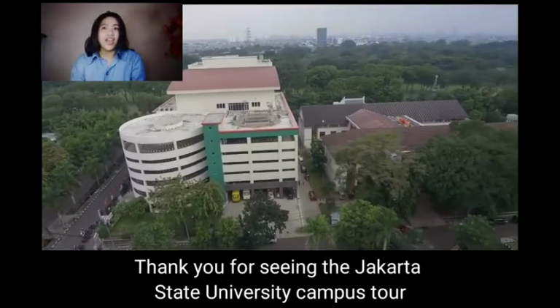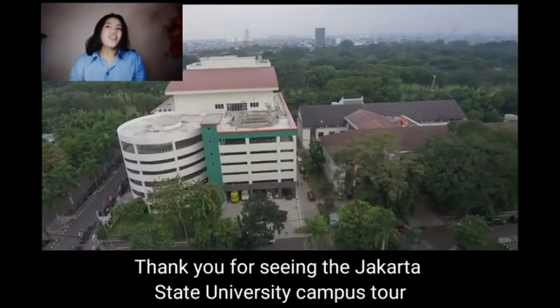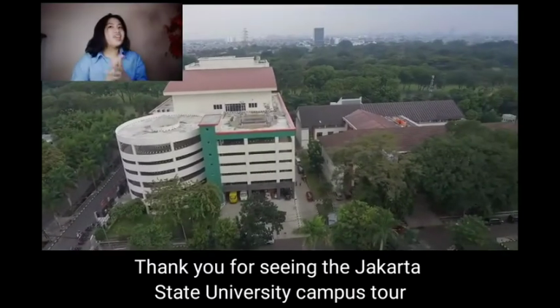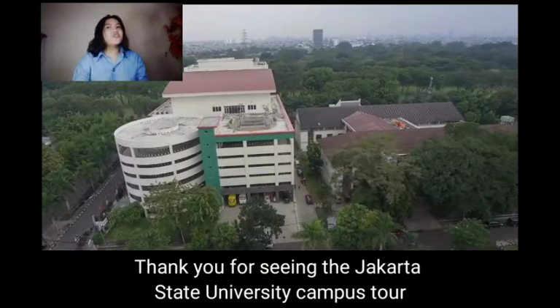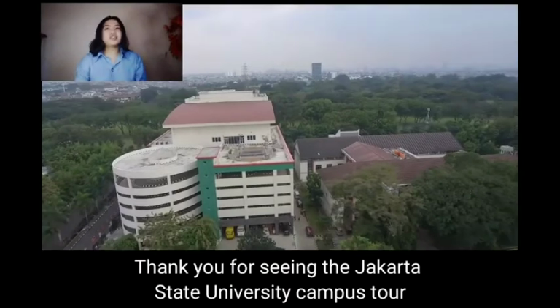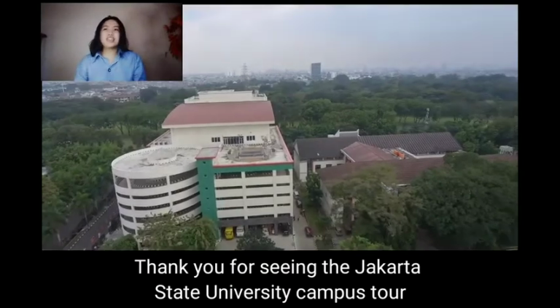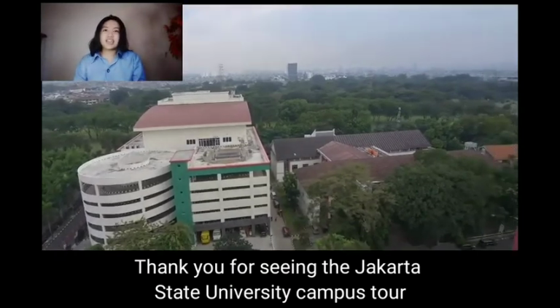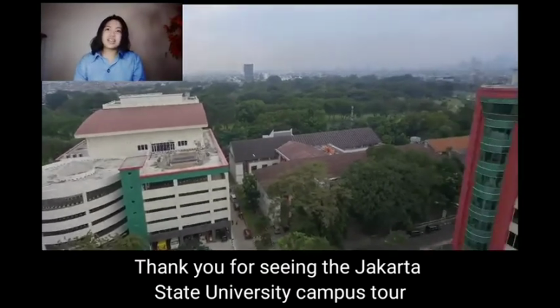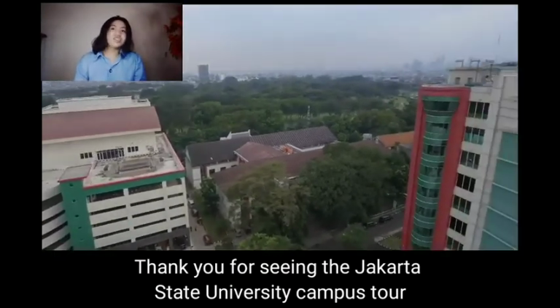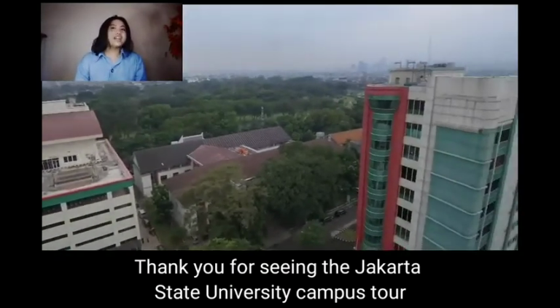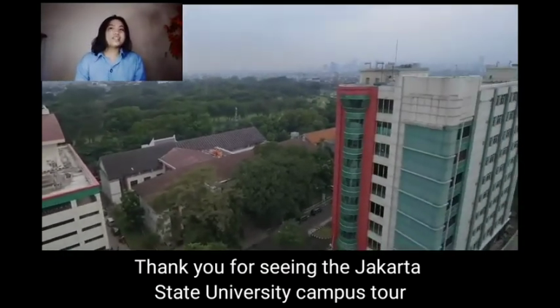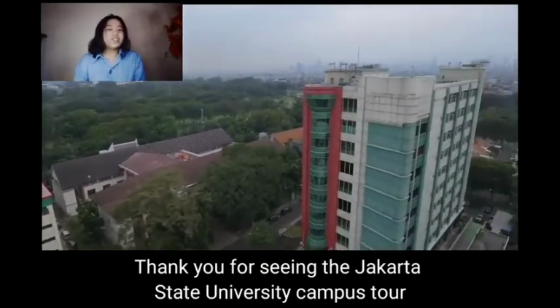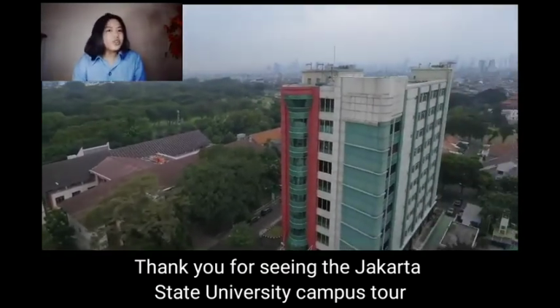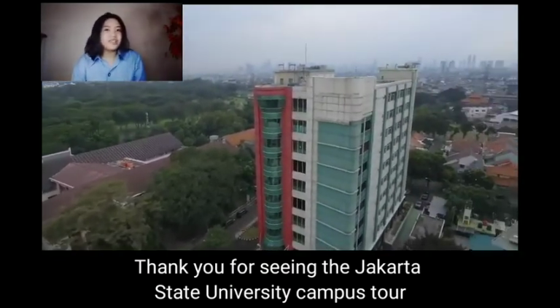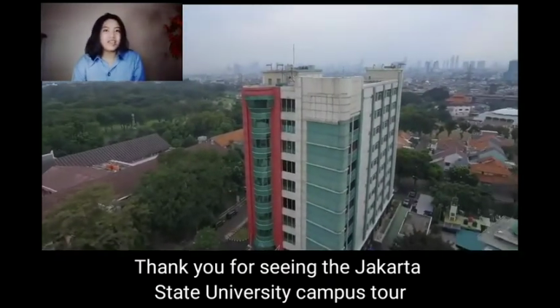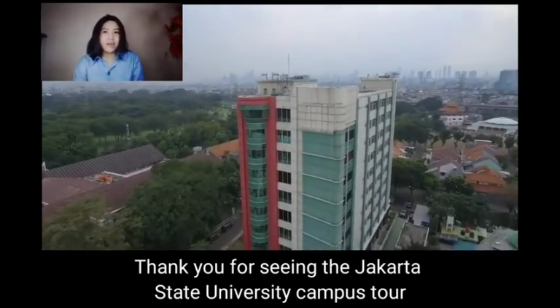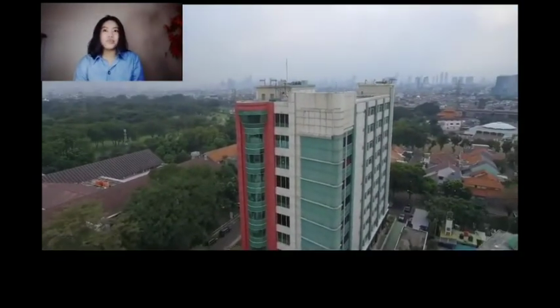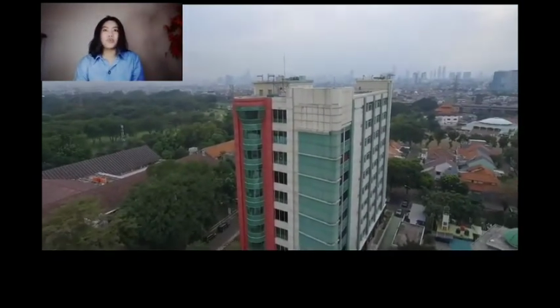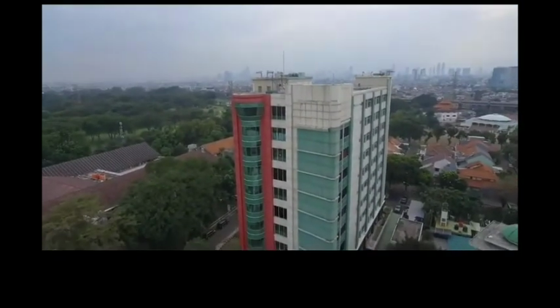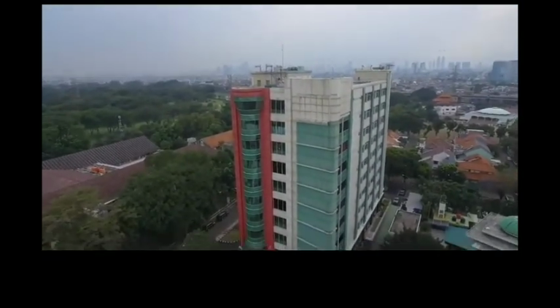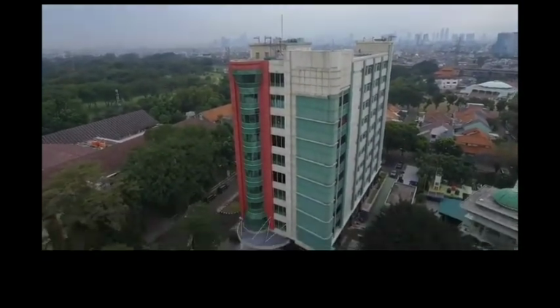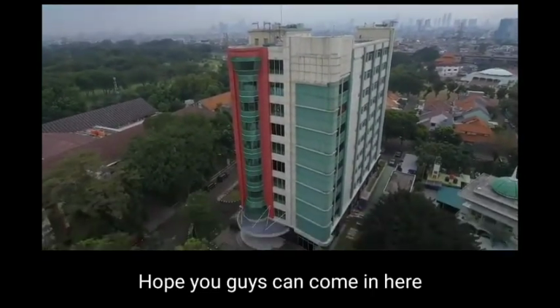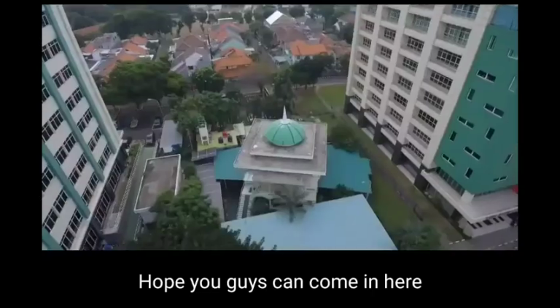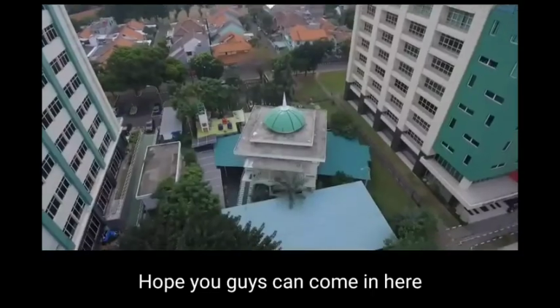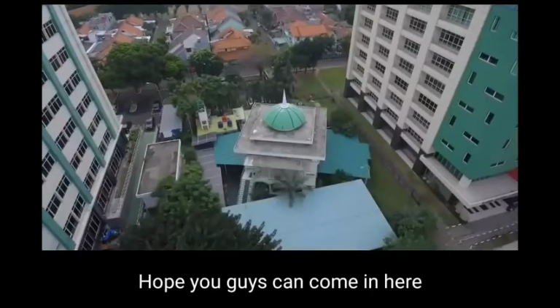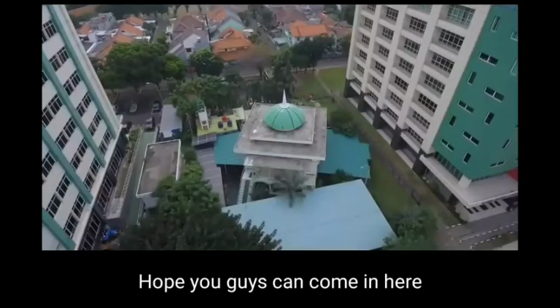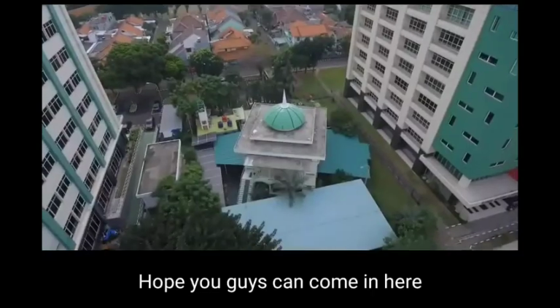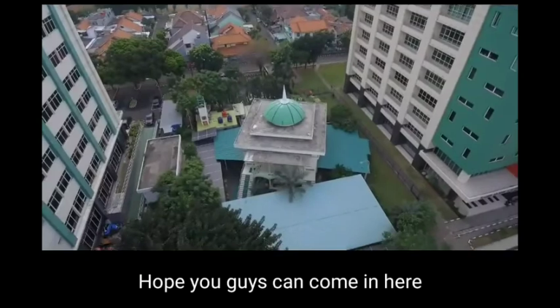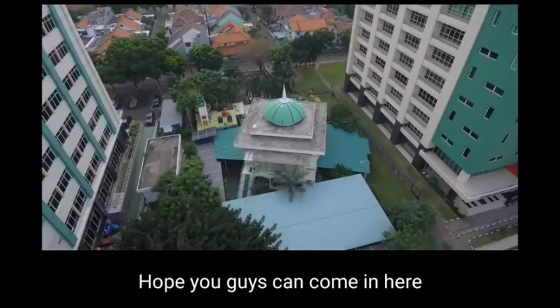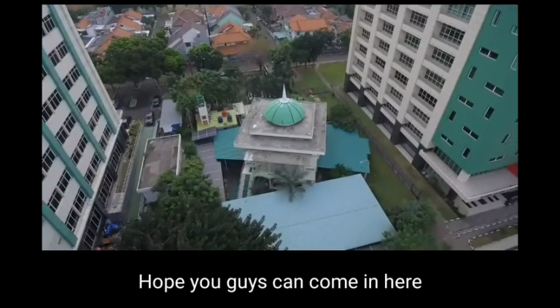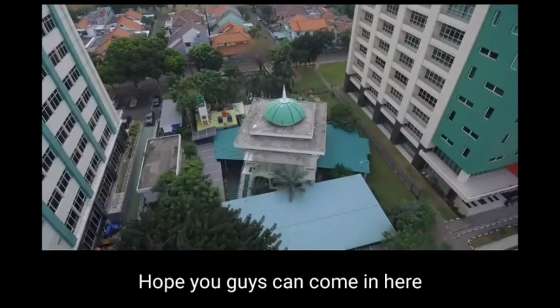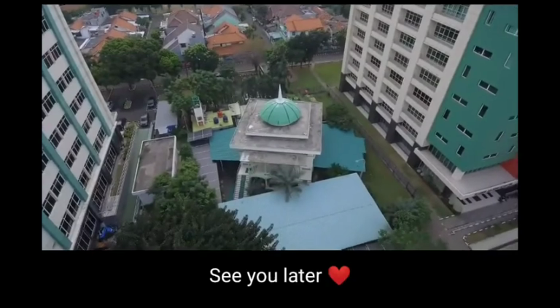Thank you for watching the Jakarta State University campus tour. Hope you guys can come here. See you later!